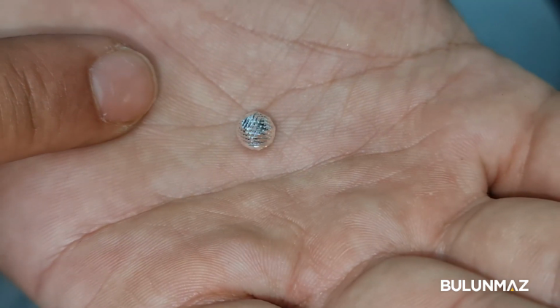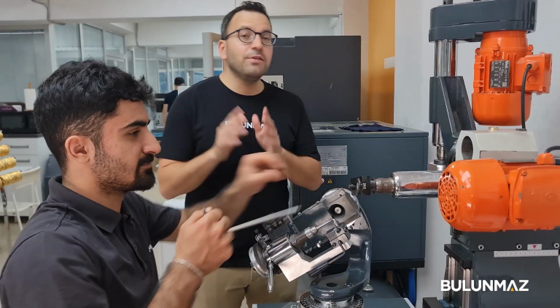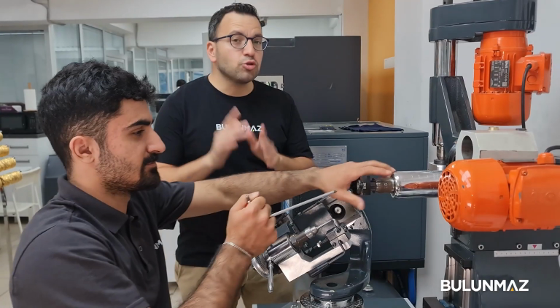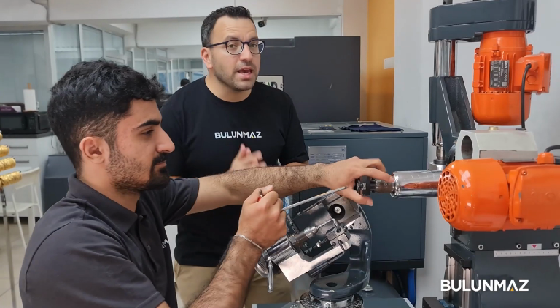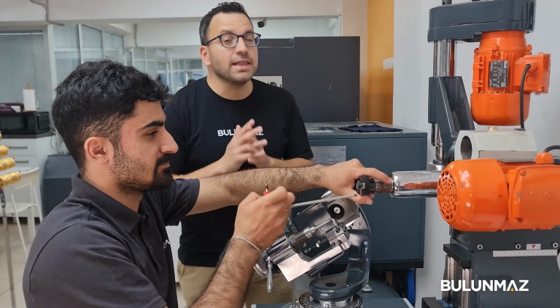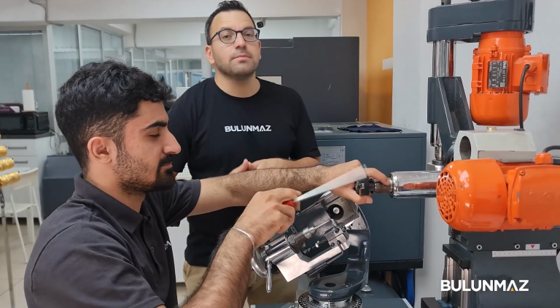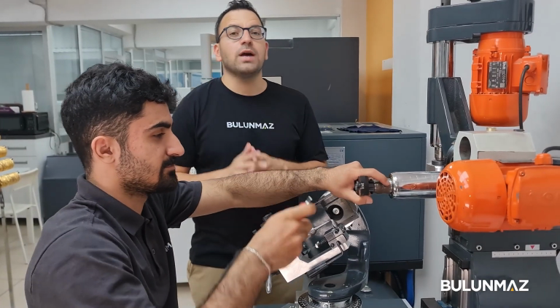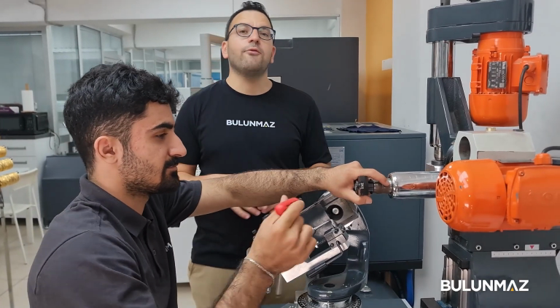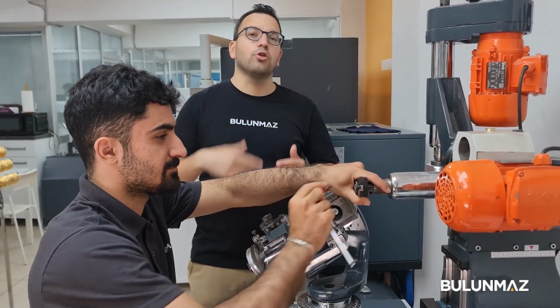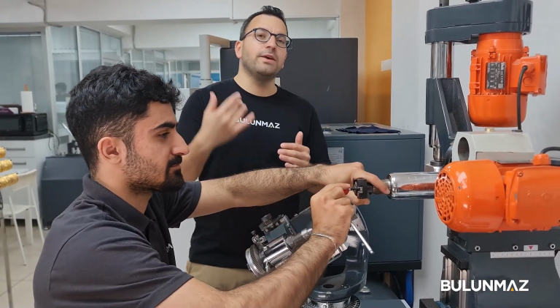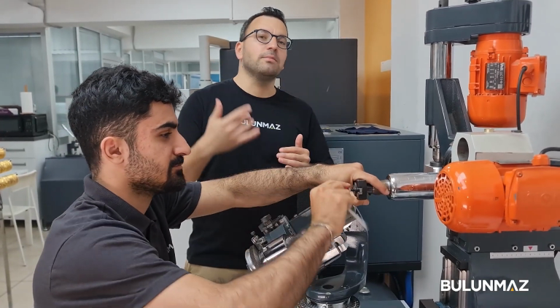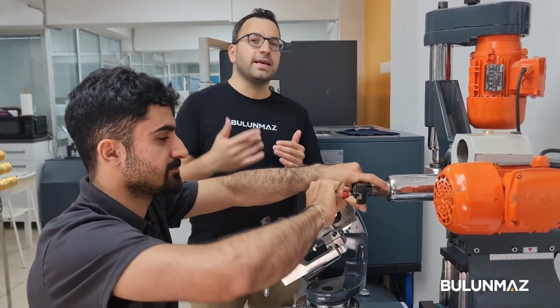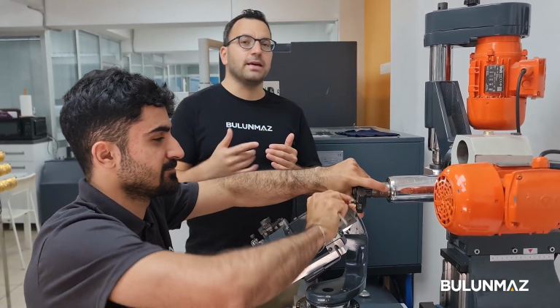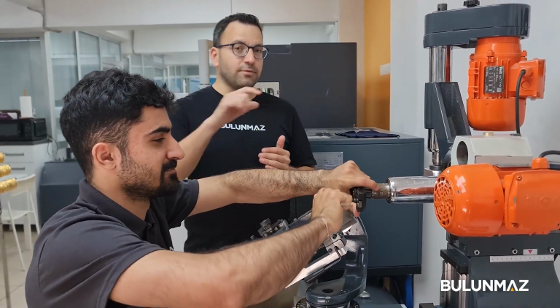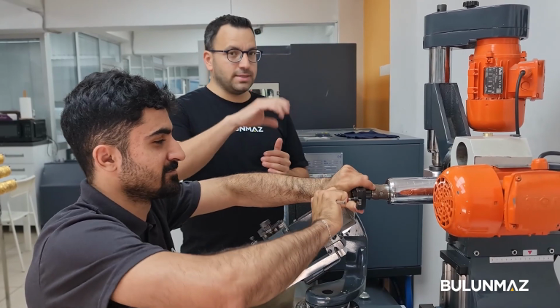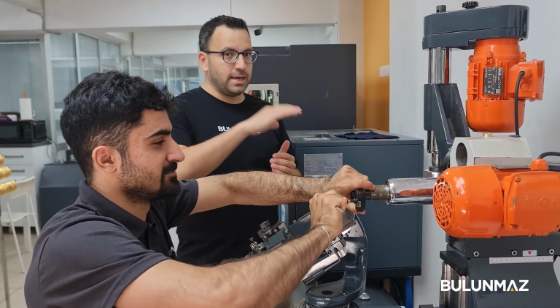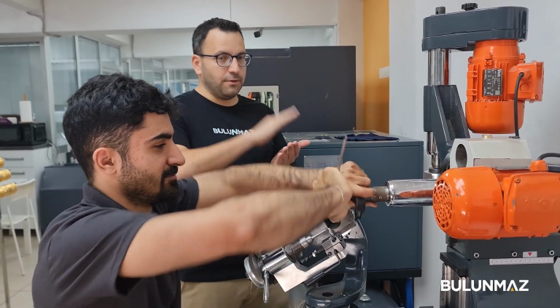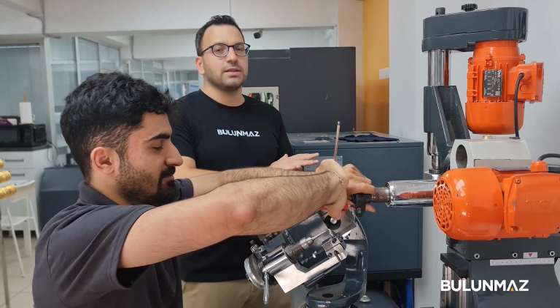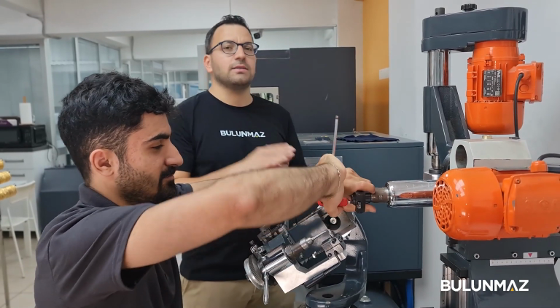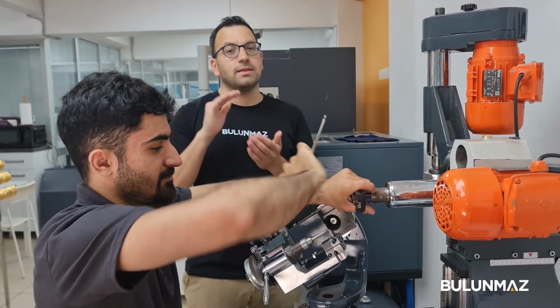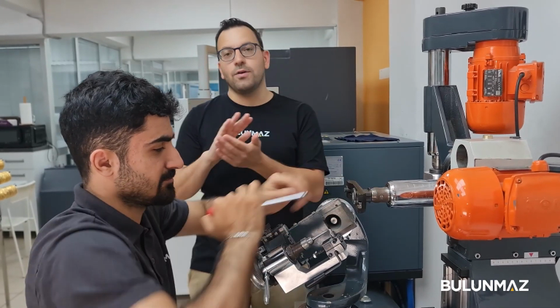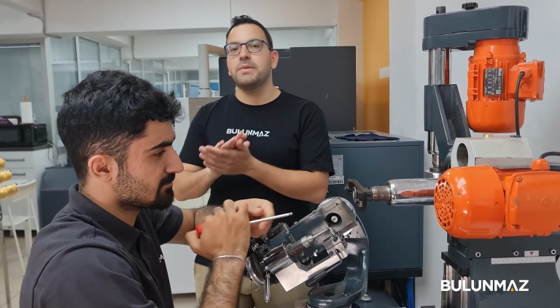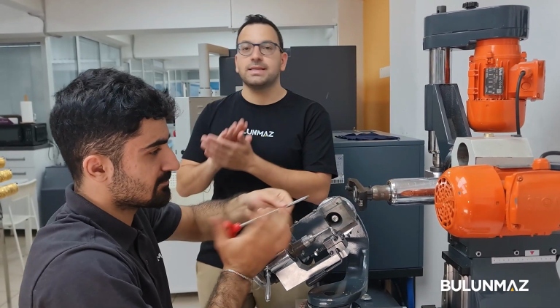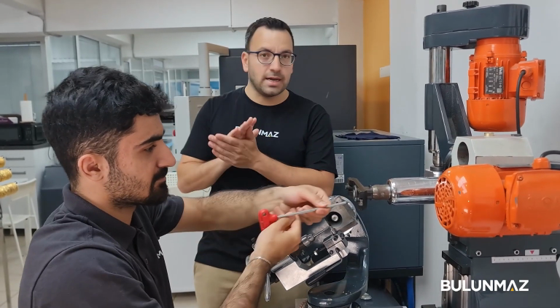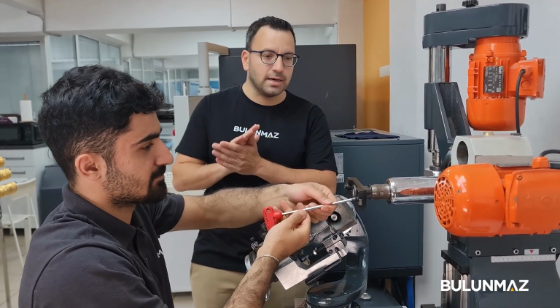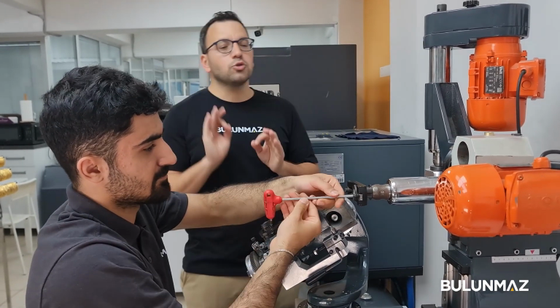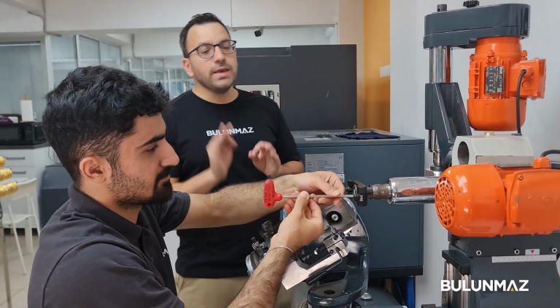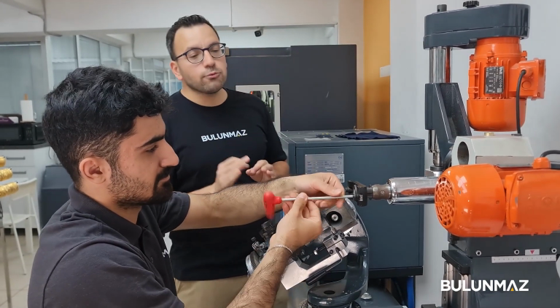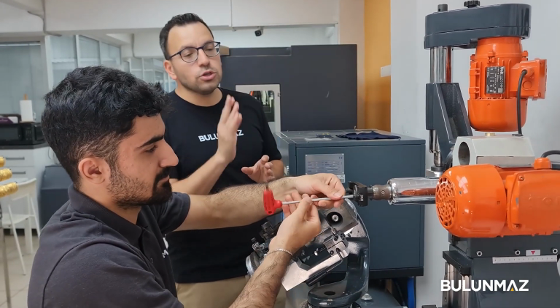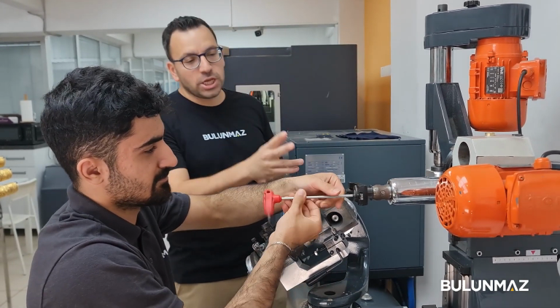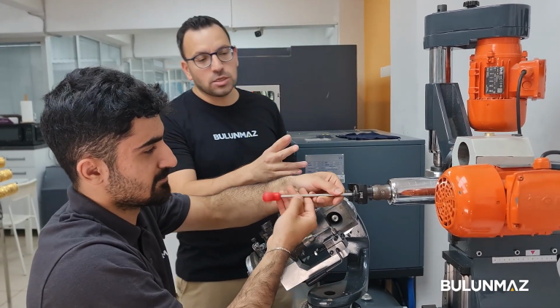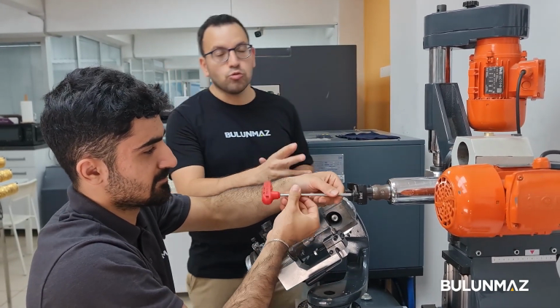We want to make another model for you. That was a different cut, and now we will make a star cut — so we have to change the tool.